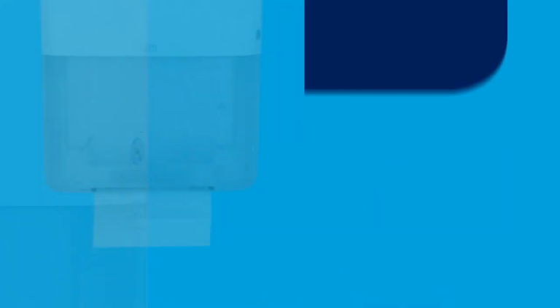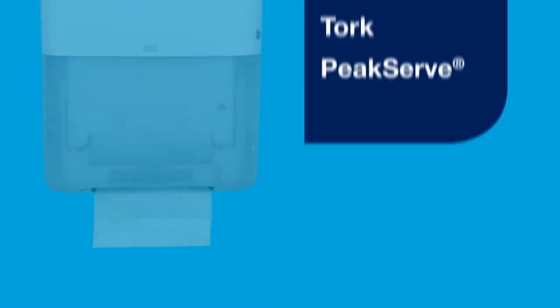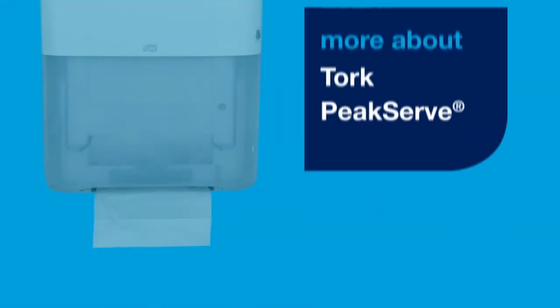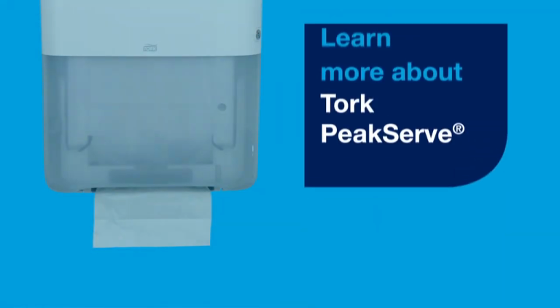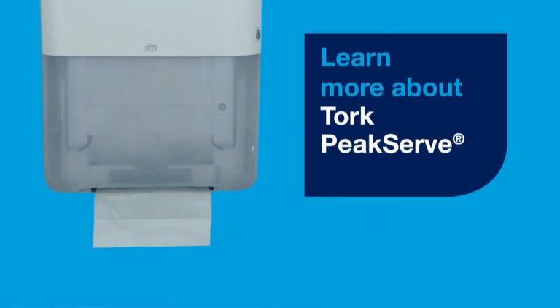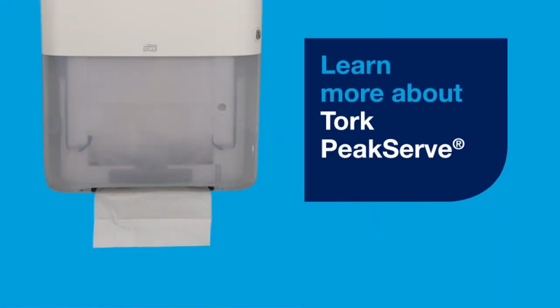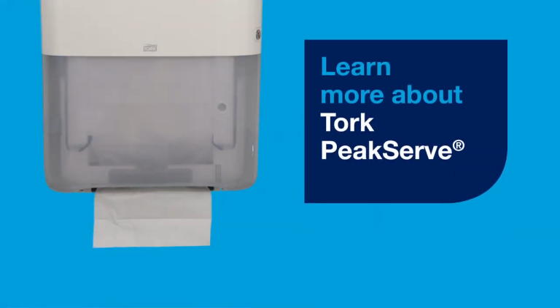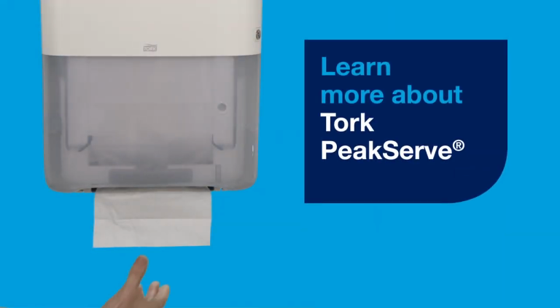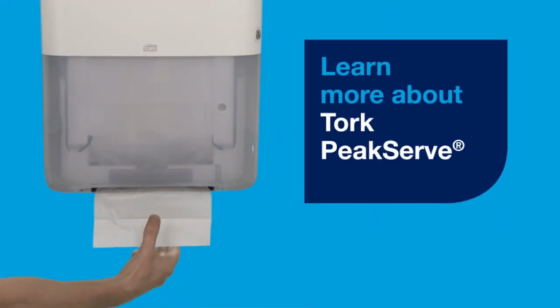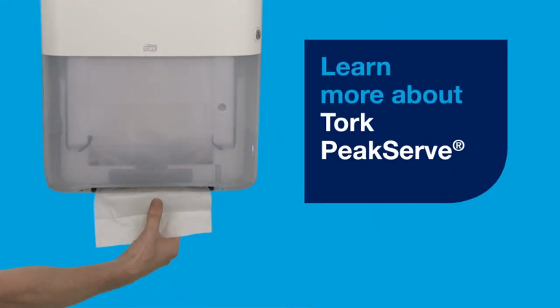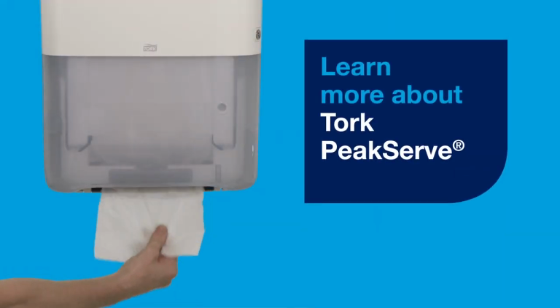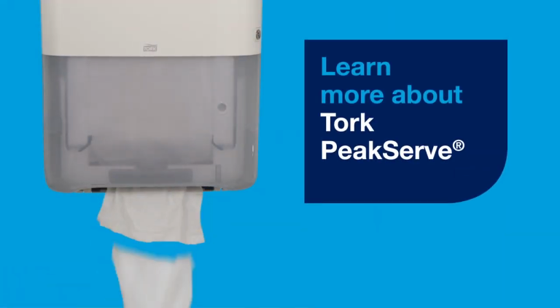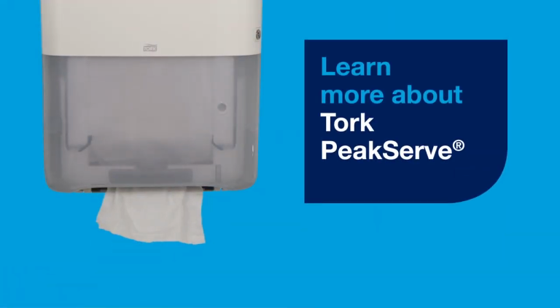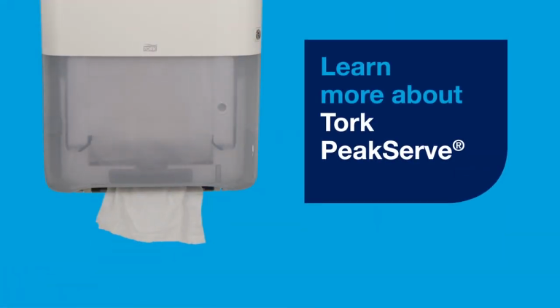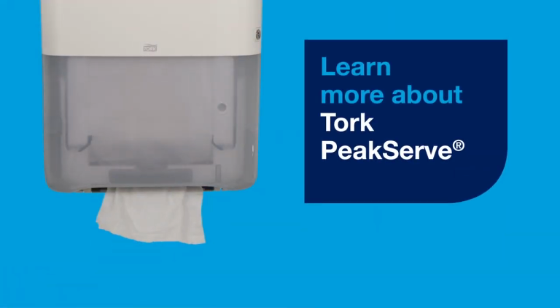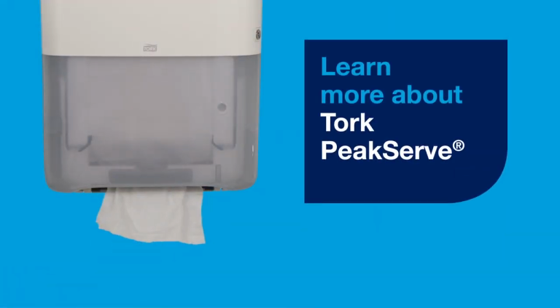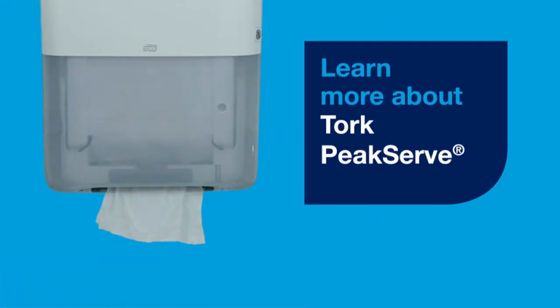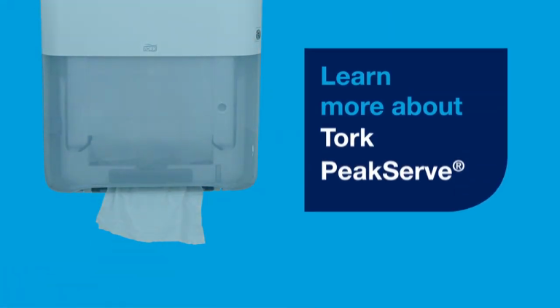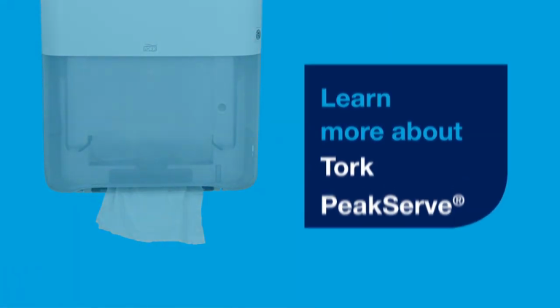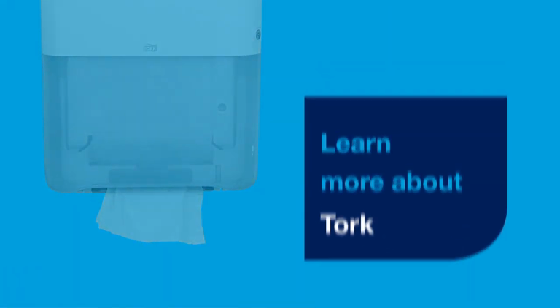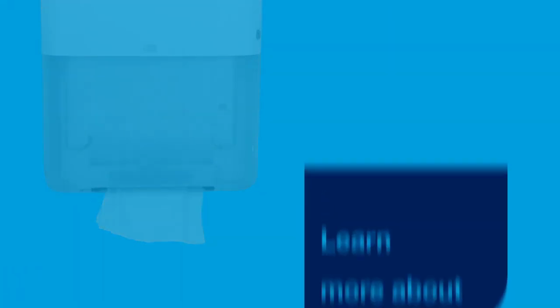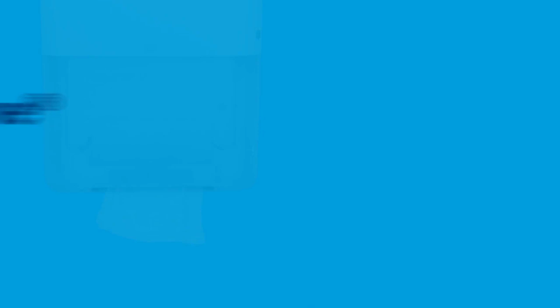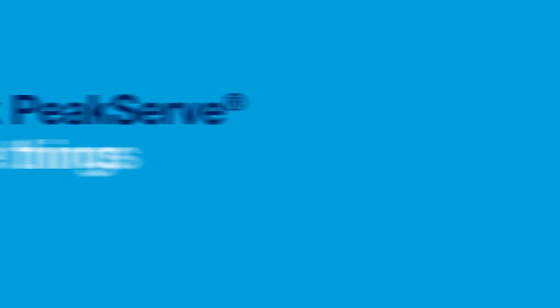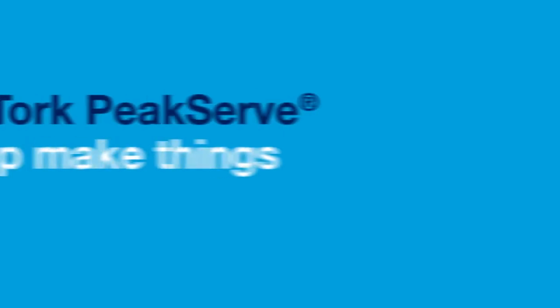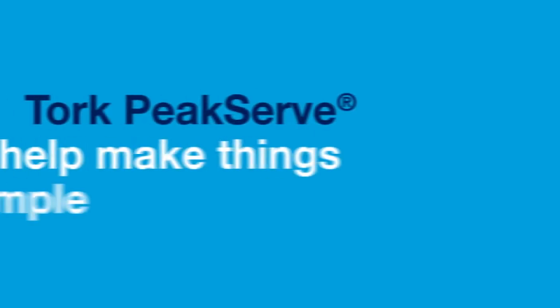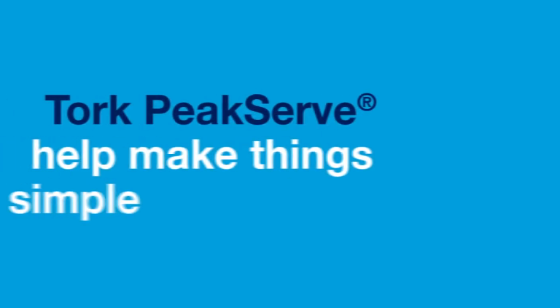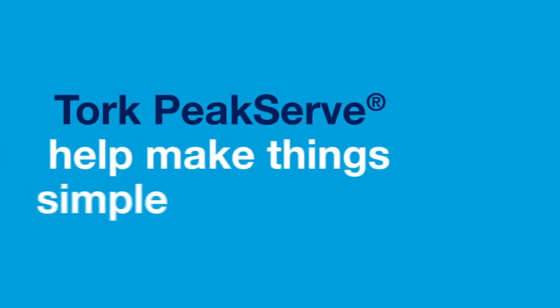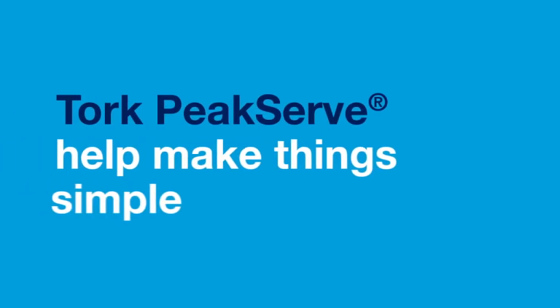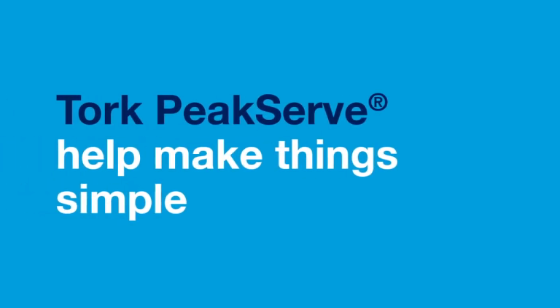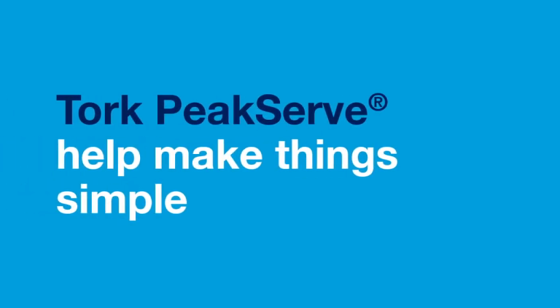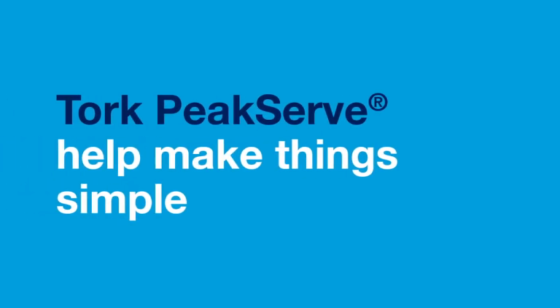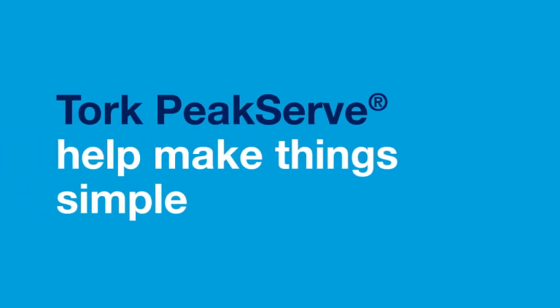Learn more about TORQ PeakServe. Help make things simple.